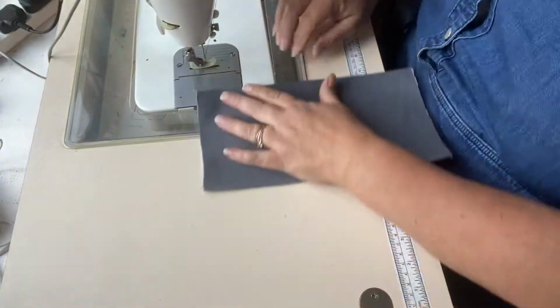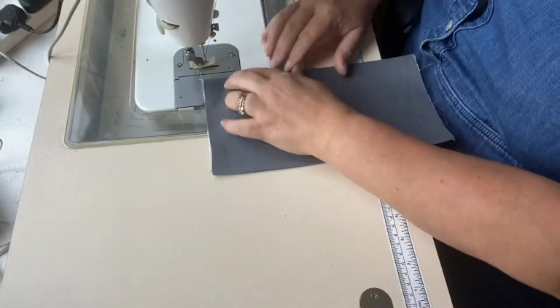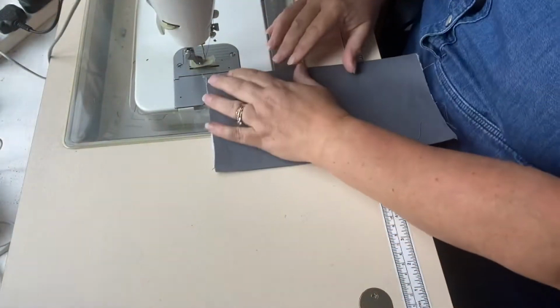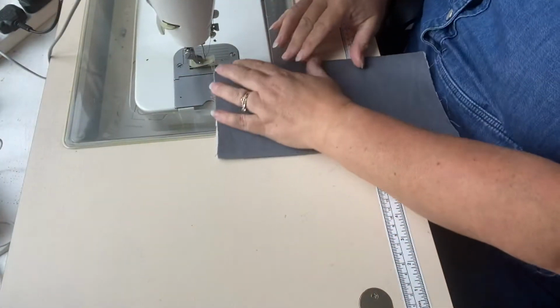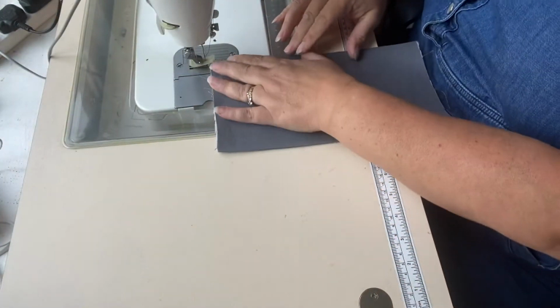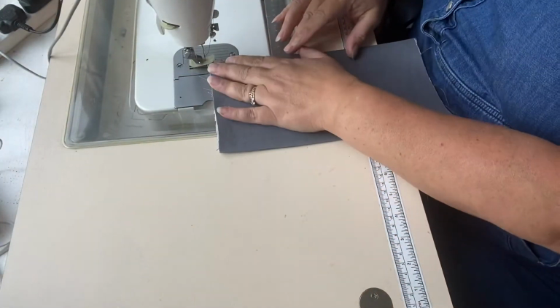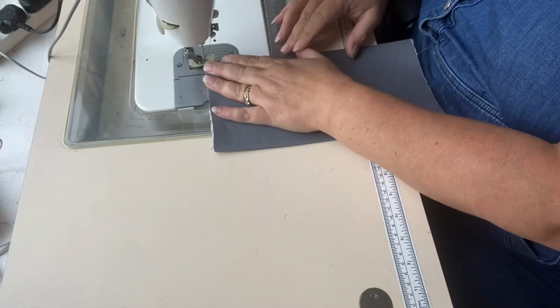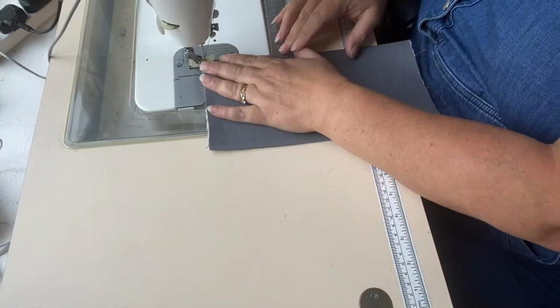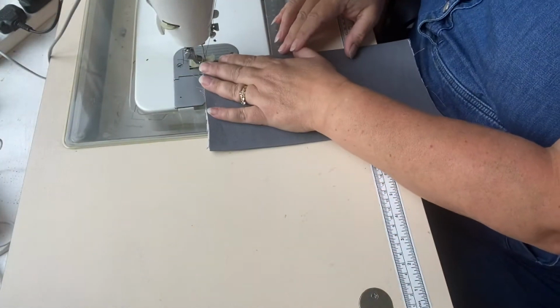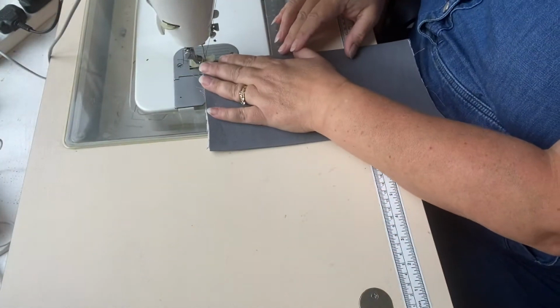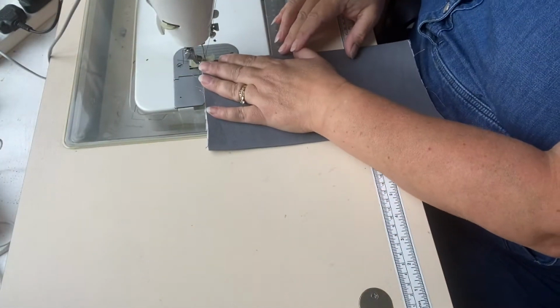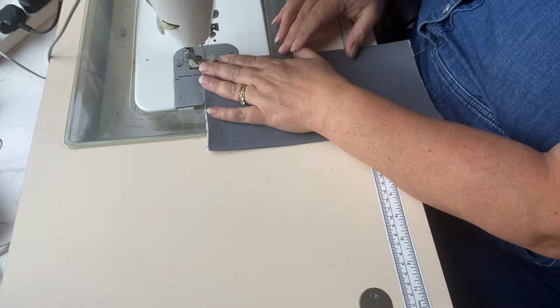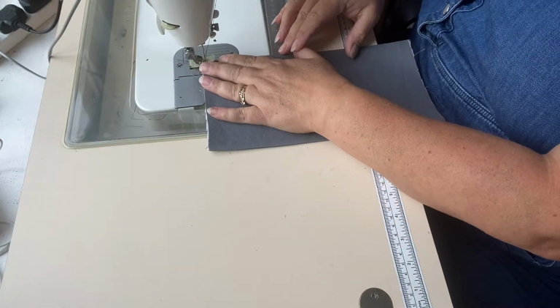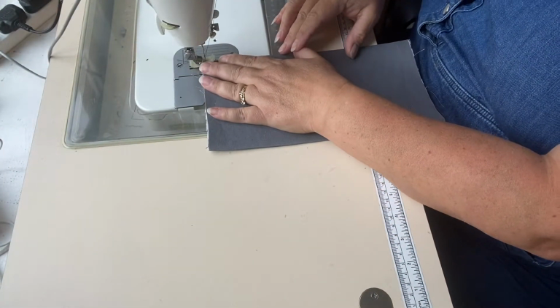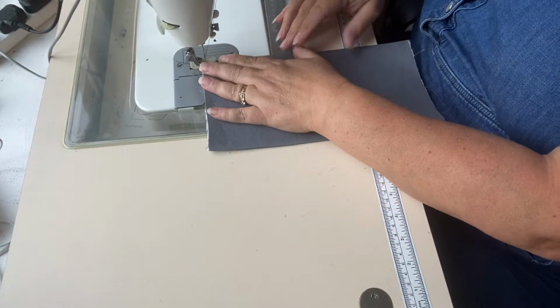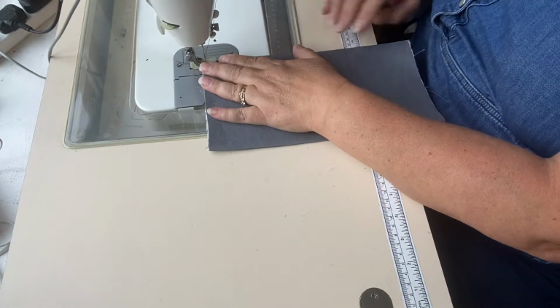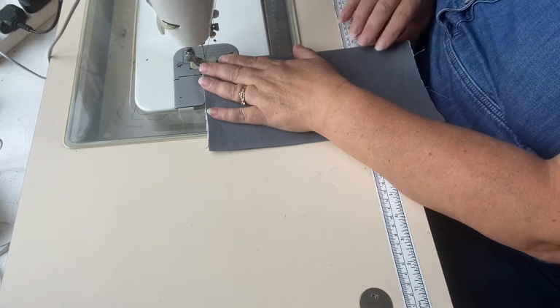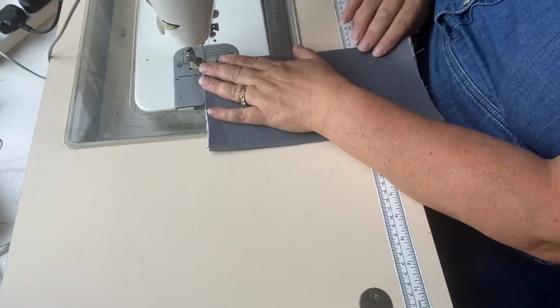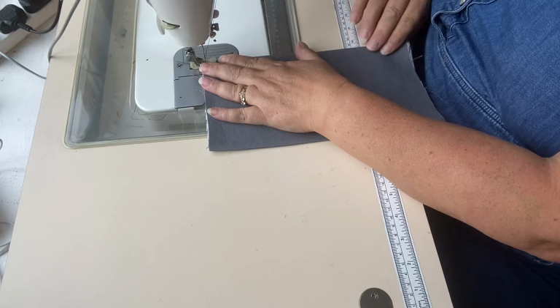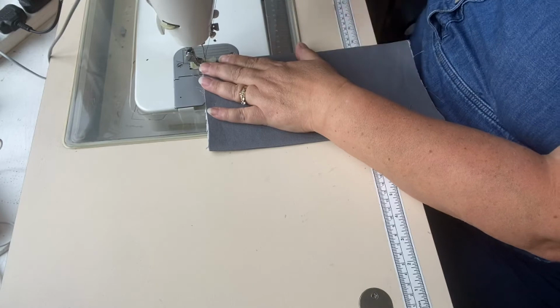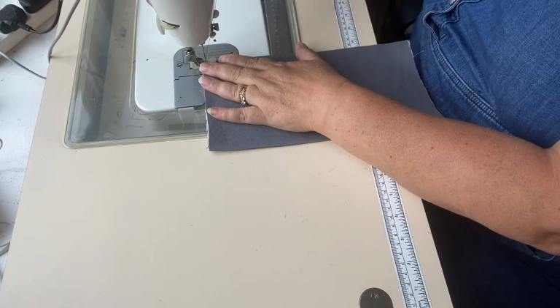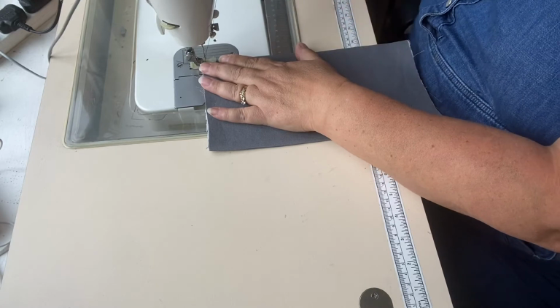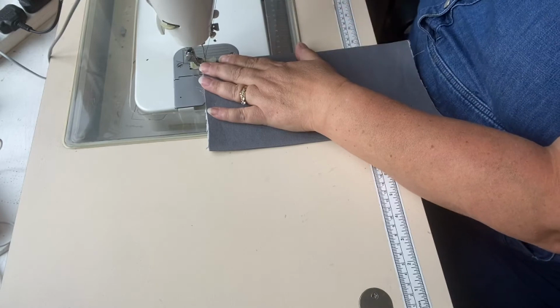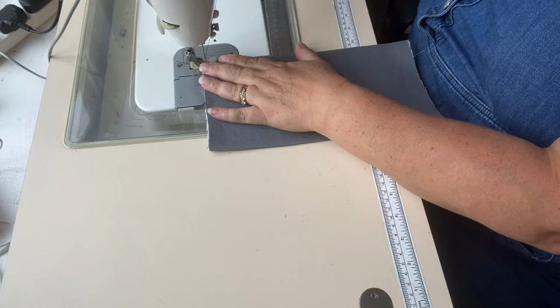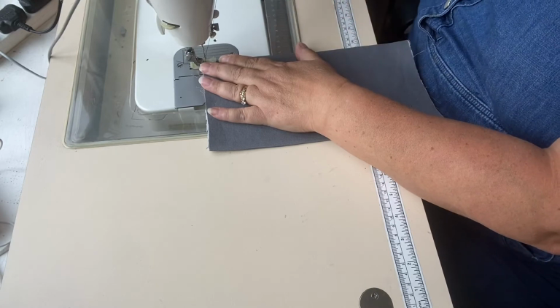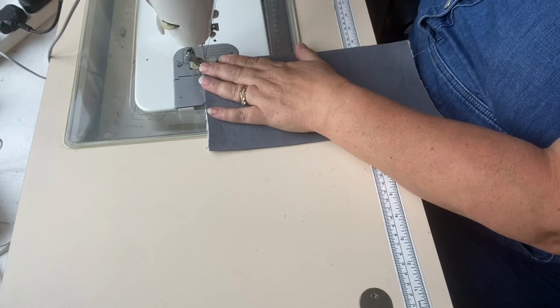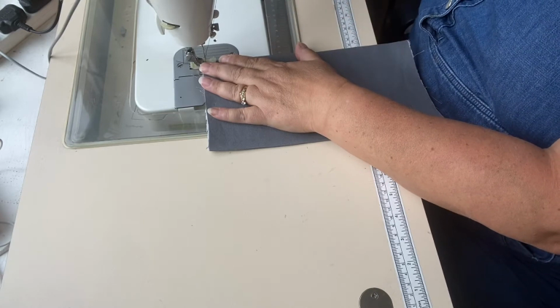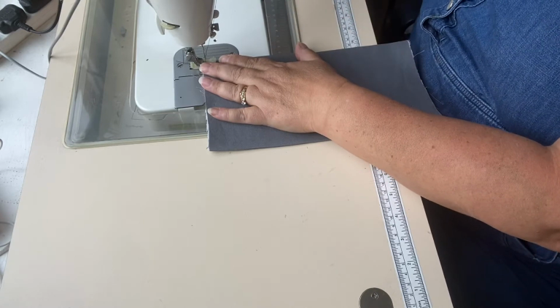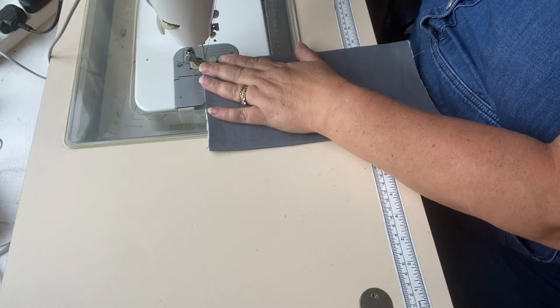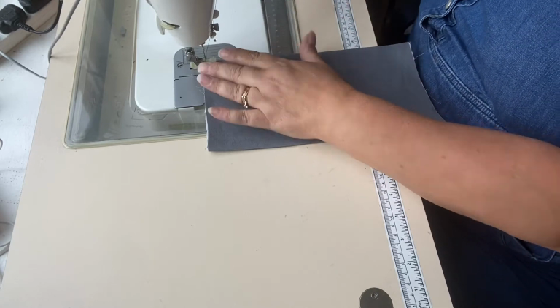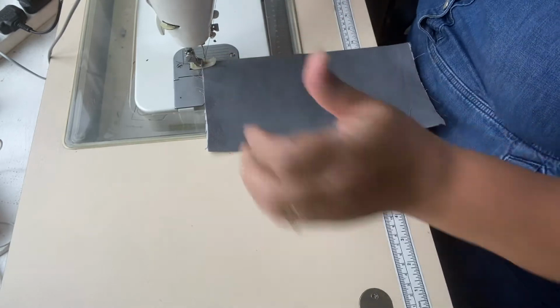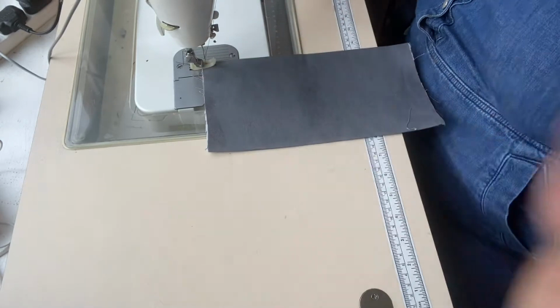Now you can probably see that the seam is sitting nicely on the top. I'm going to top stitch along the top of my pocket using an eighth of an inch seam allowance.